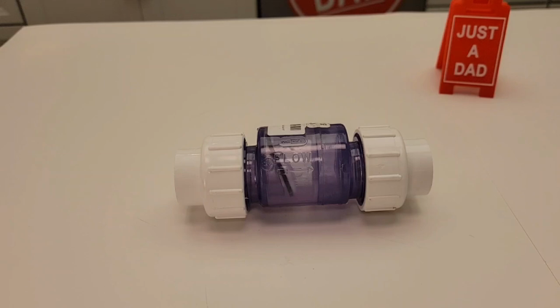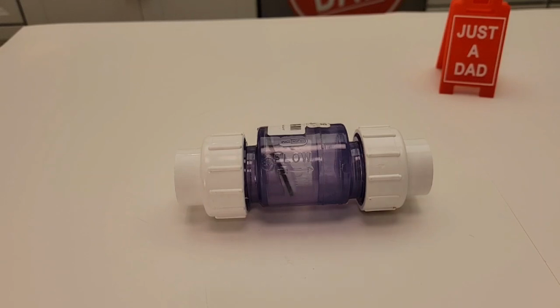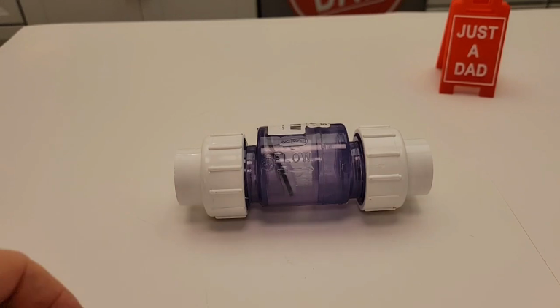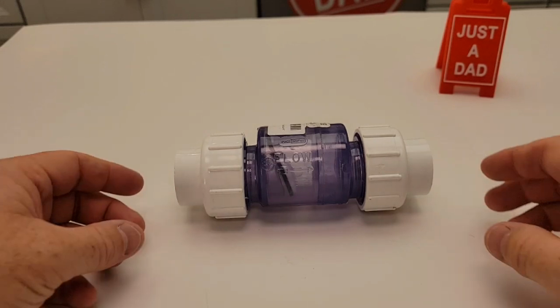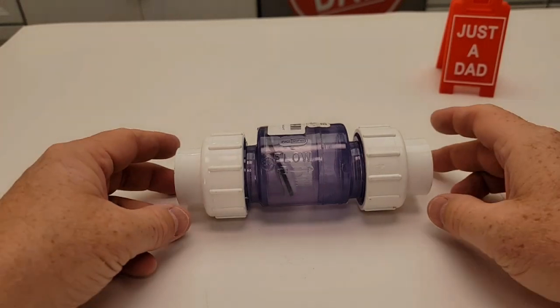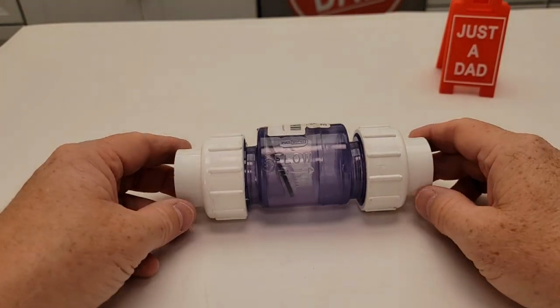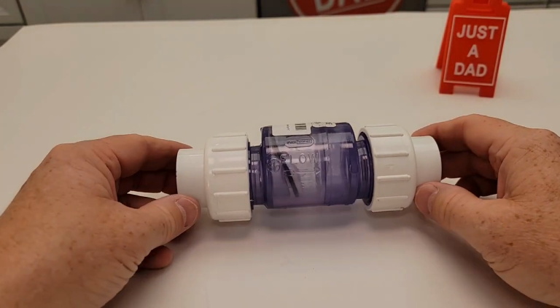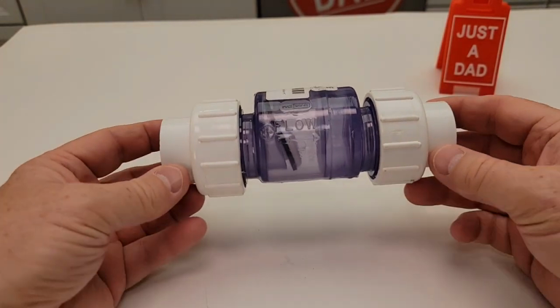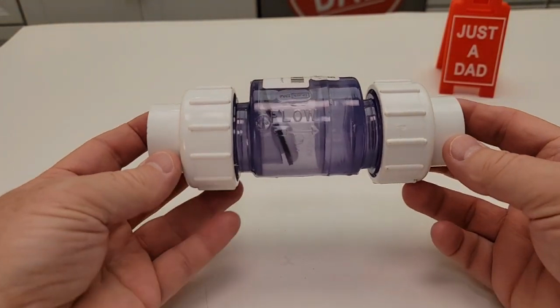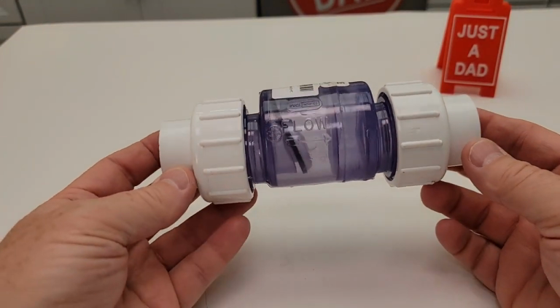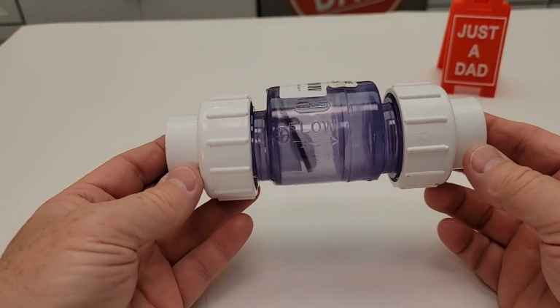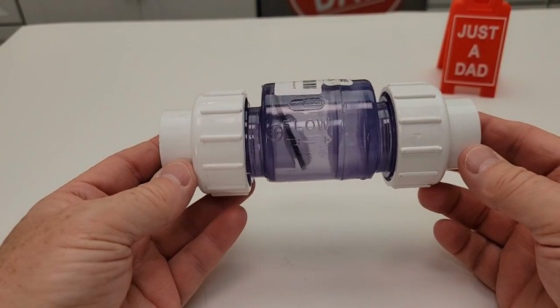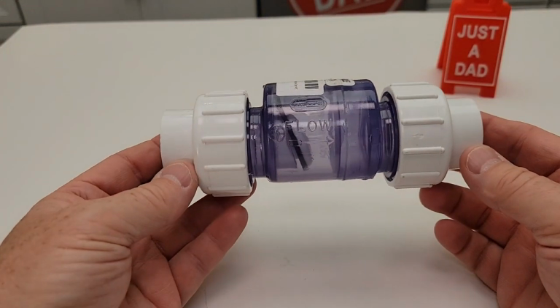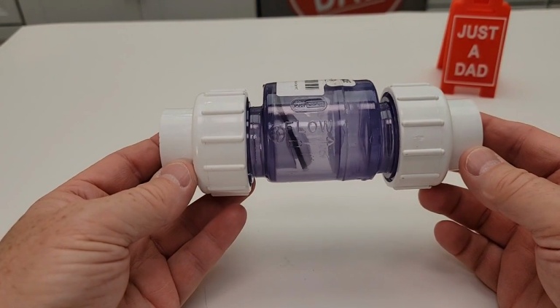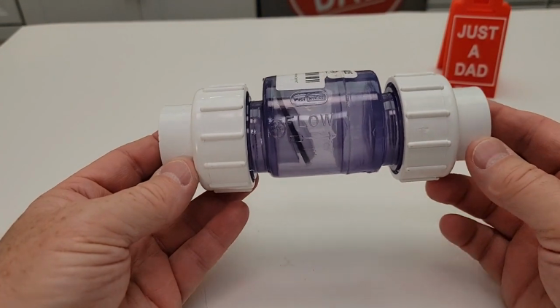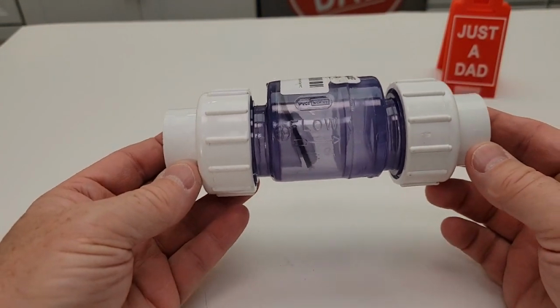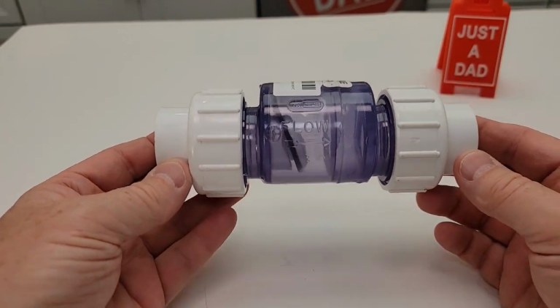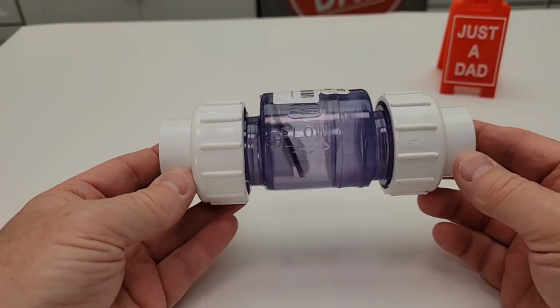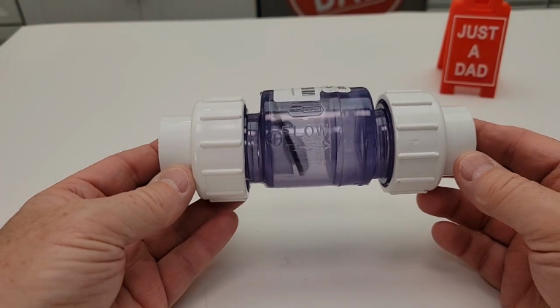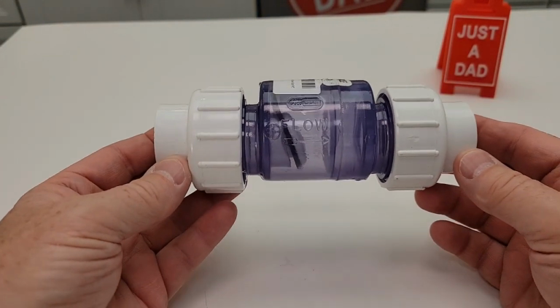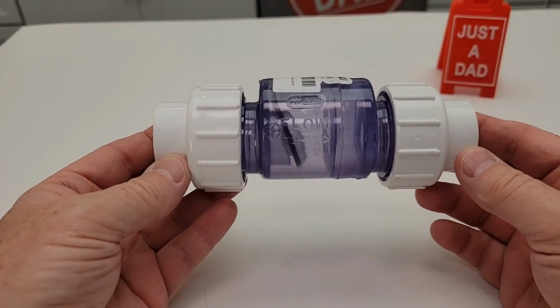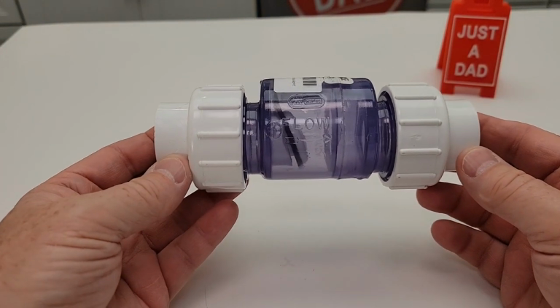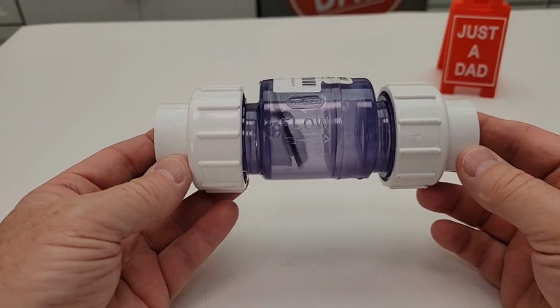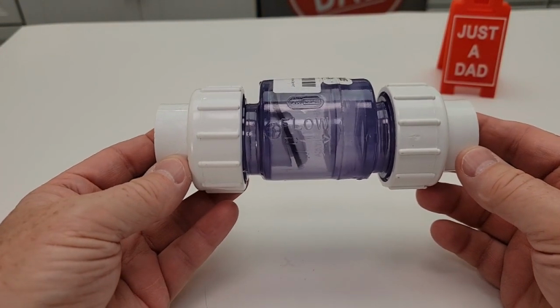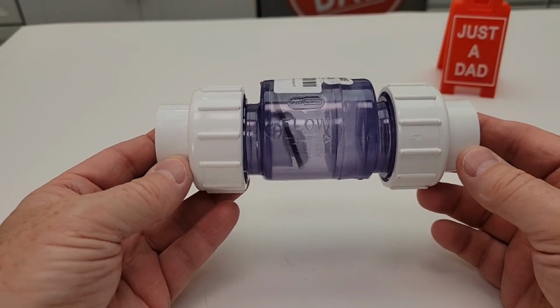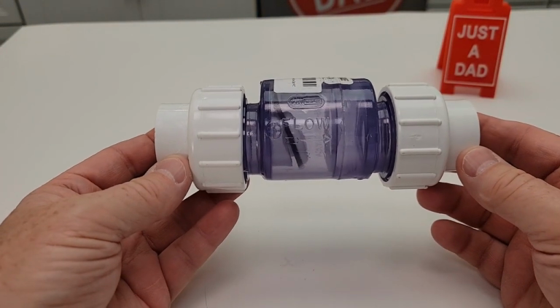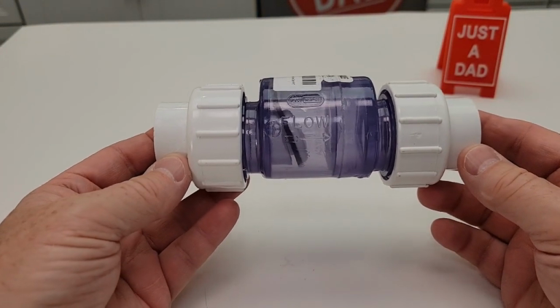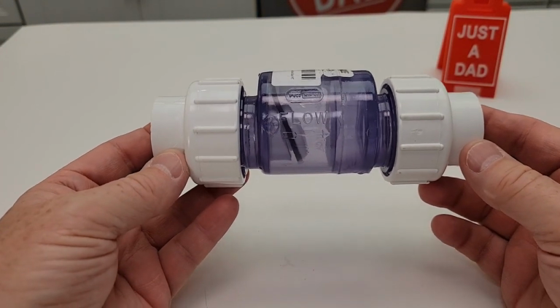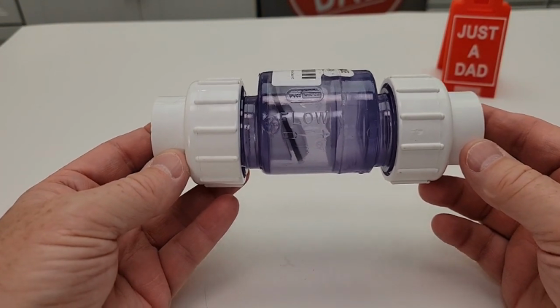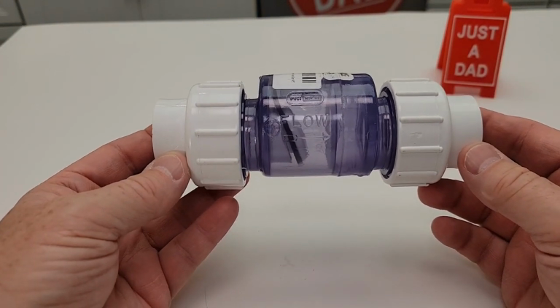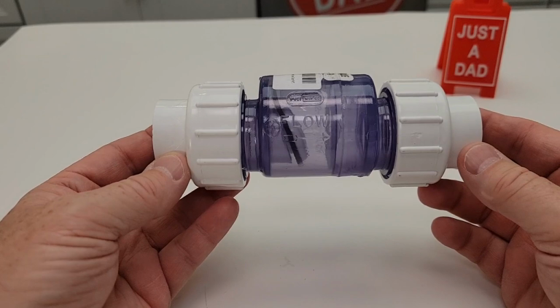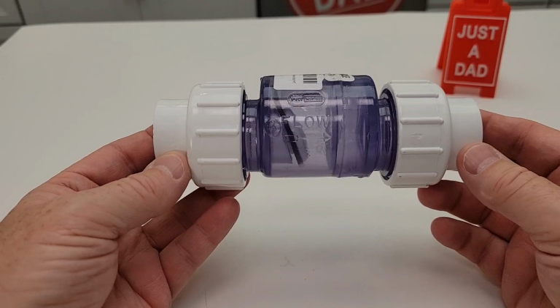Hello everyone, this is Just a Dad. Today I'm going to do a review on this one inch true union swing check valve.